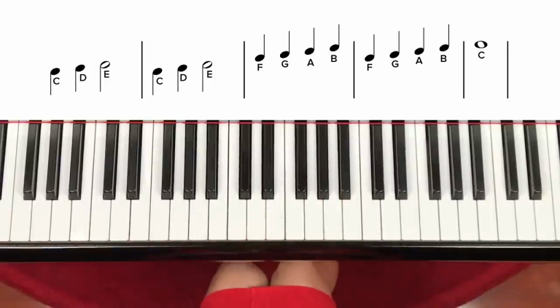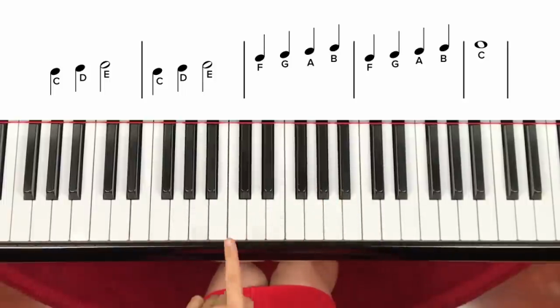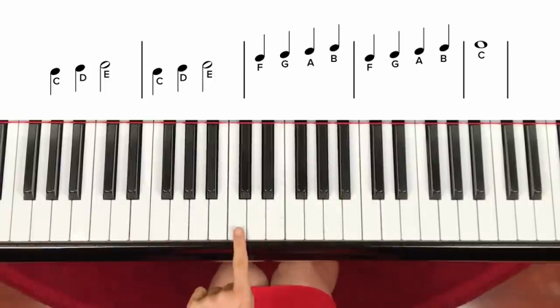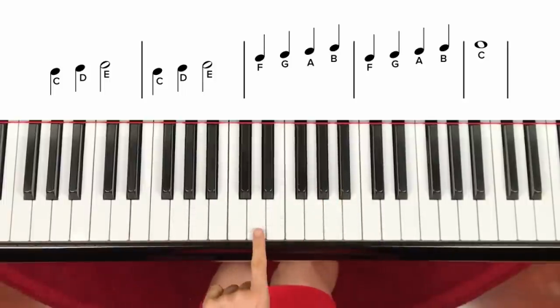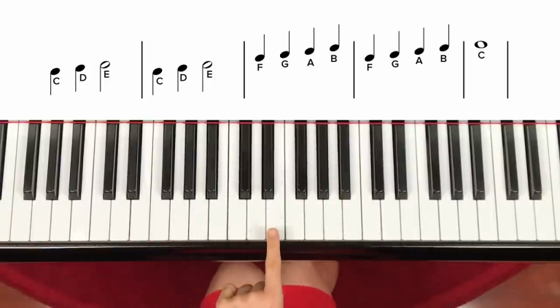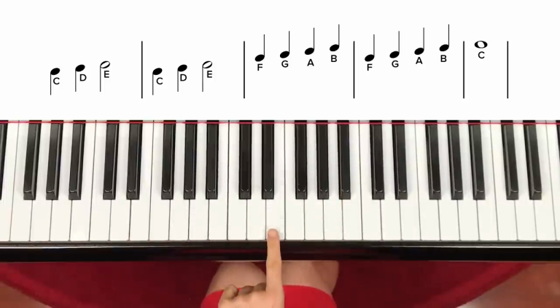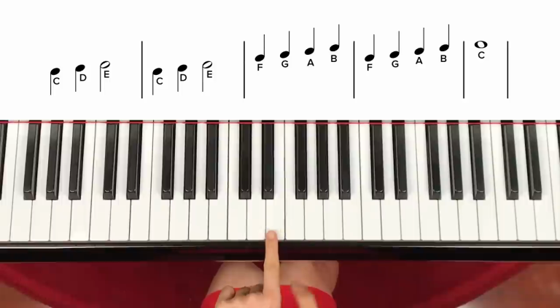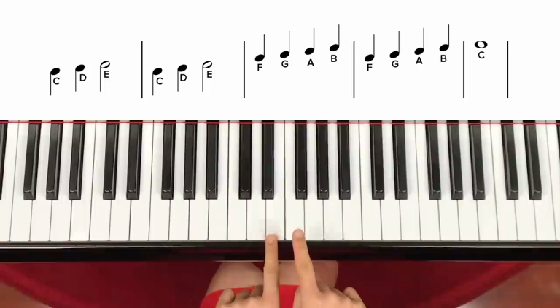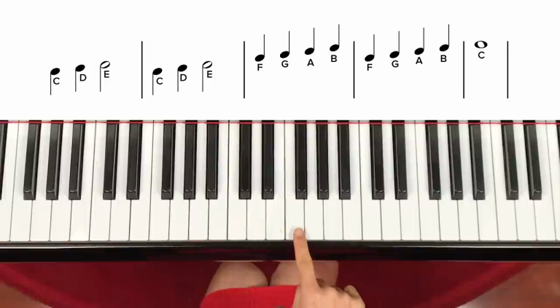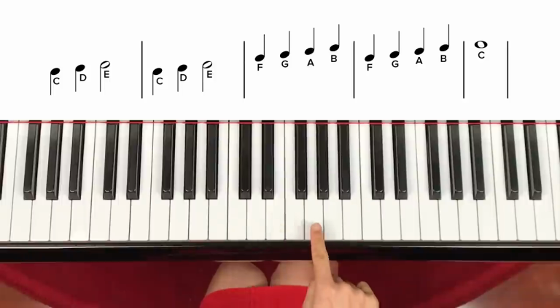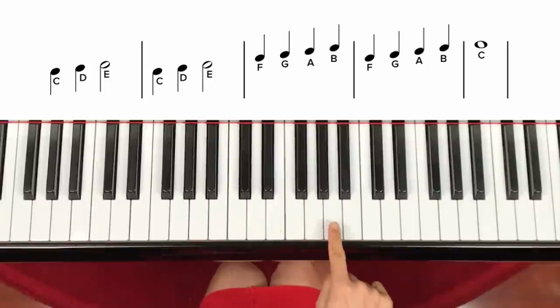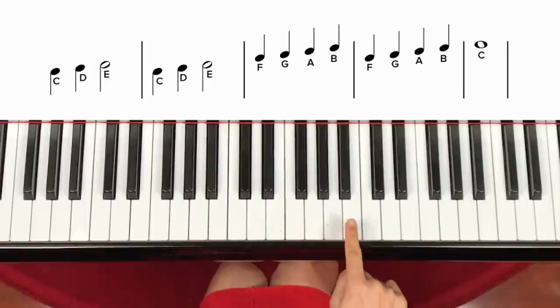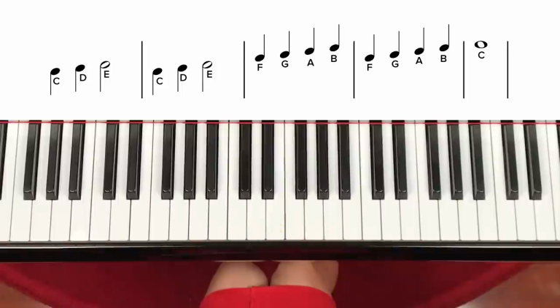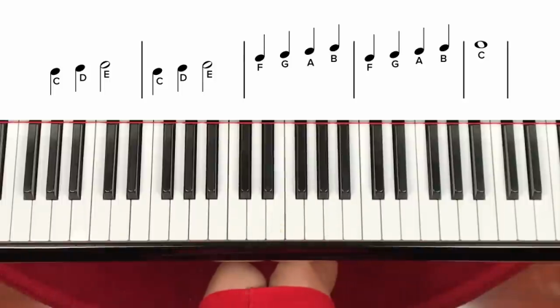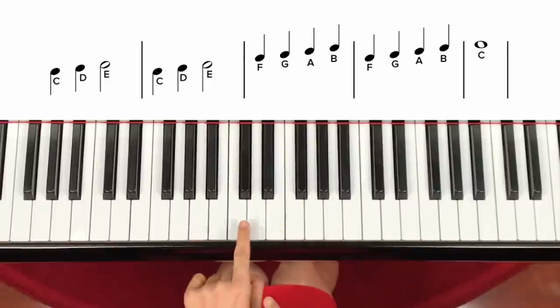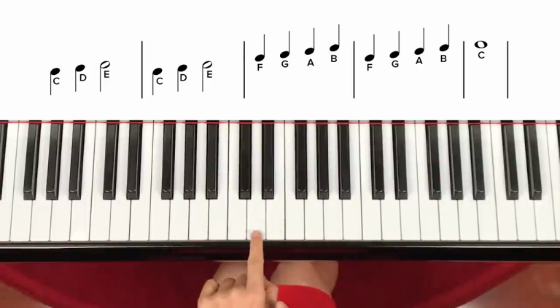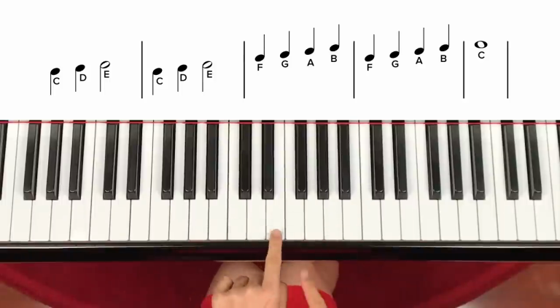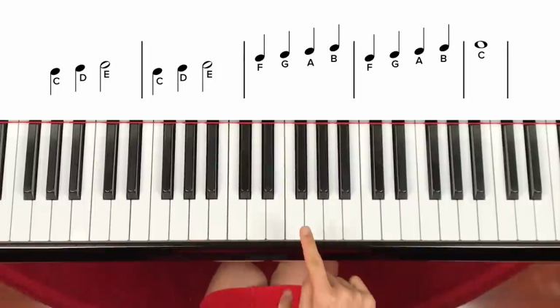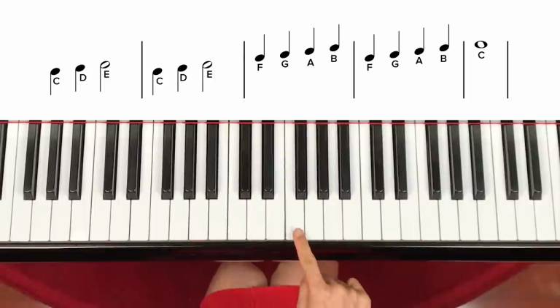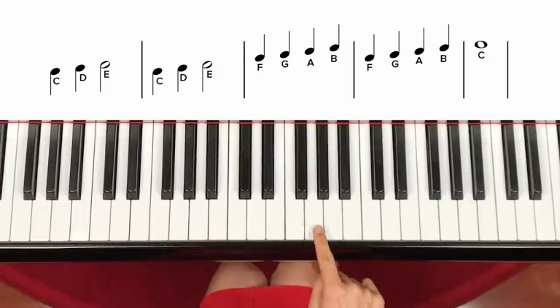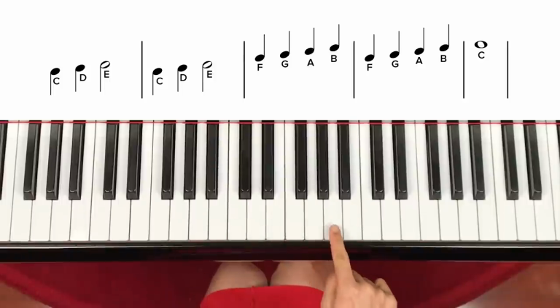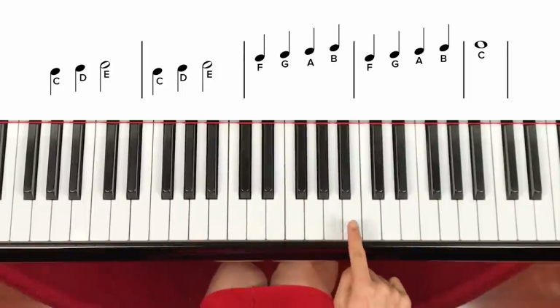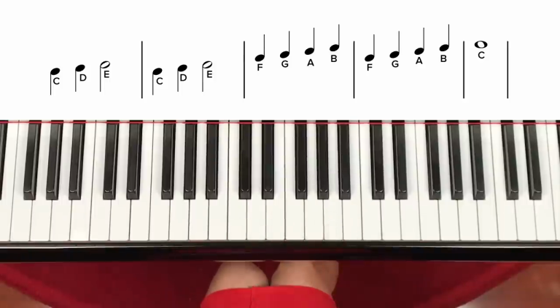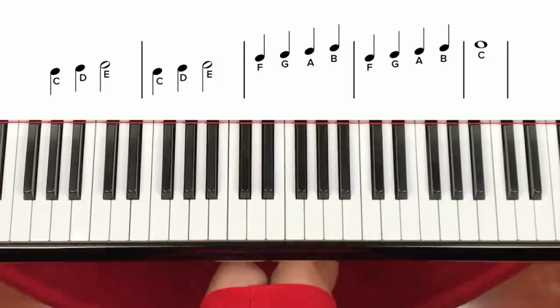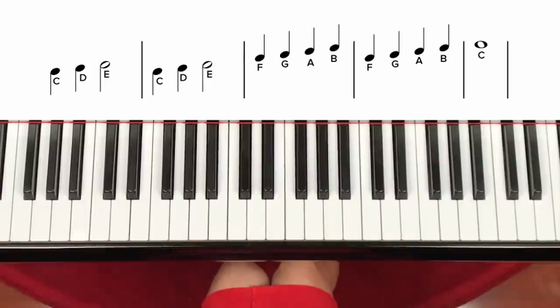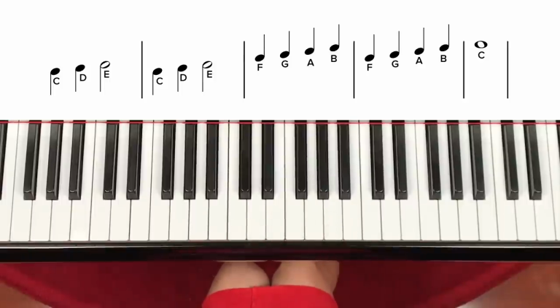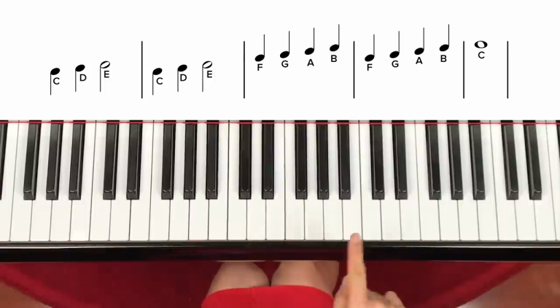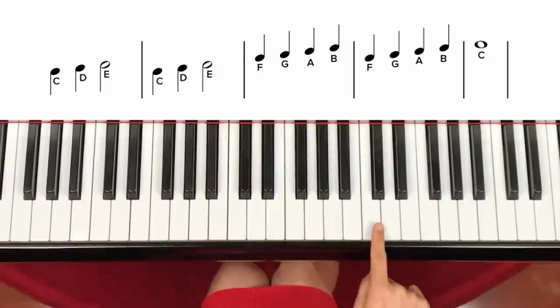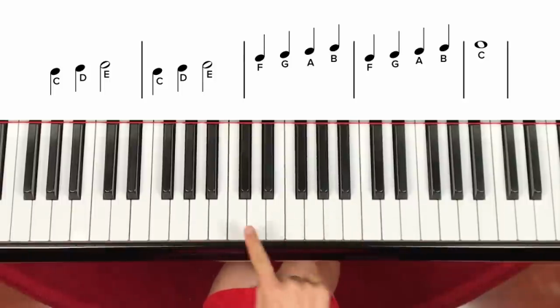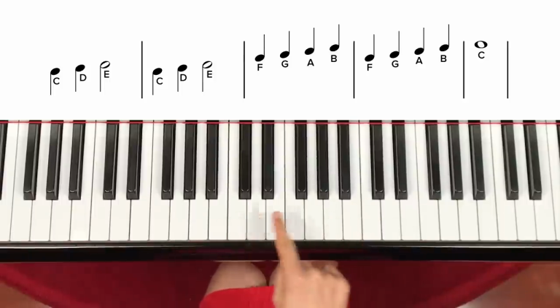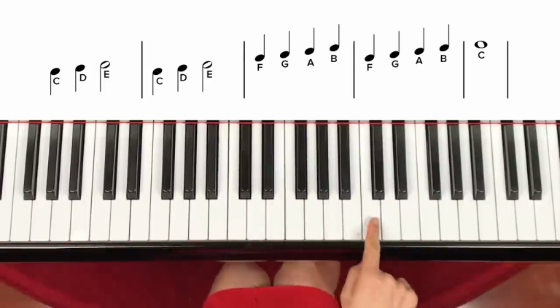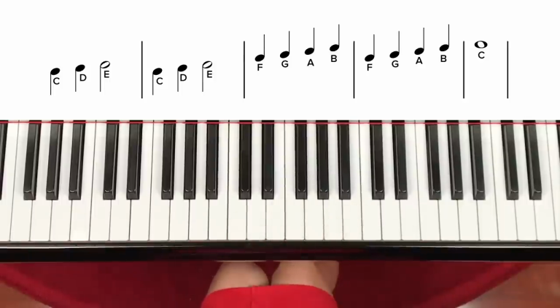So C, D, E, F, G, A, B — C, D, E, F, G, A, B — and C comes back again.